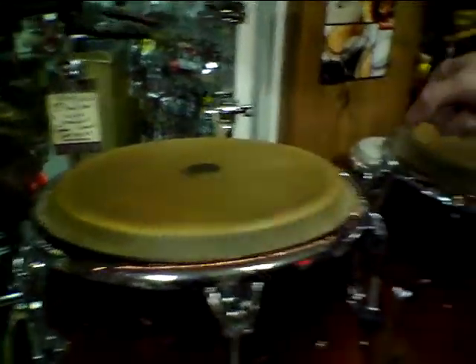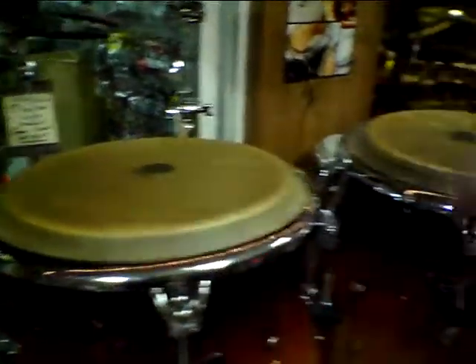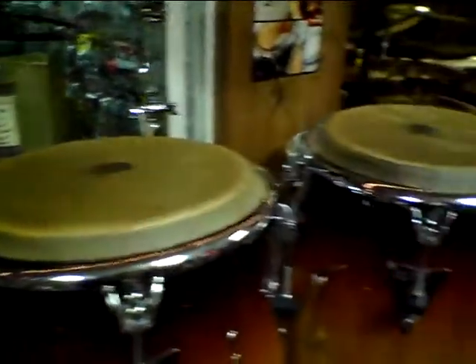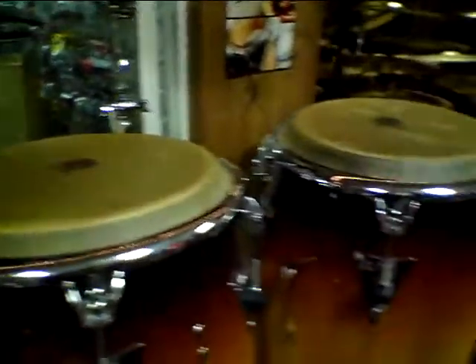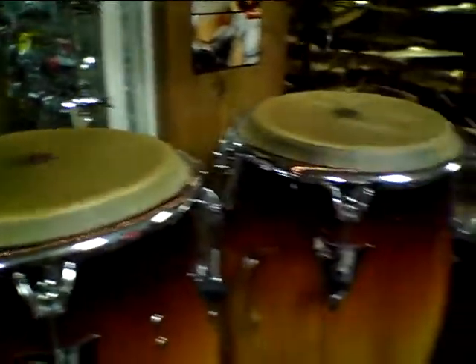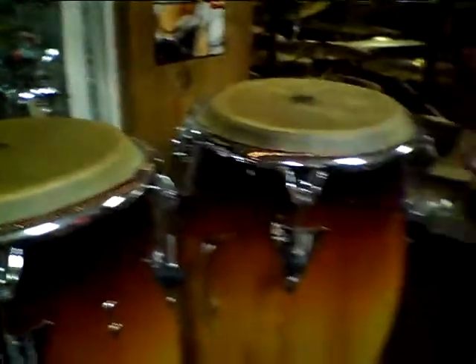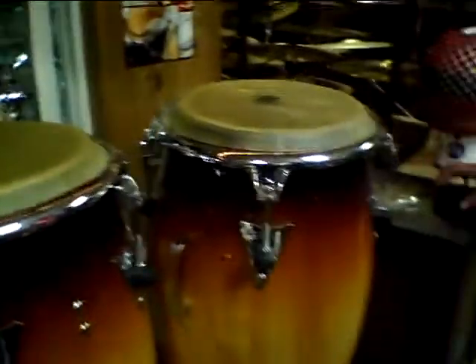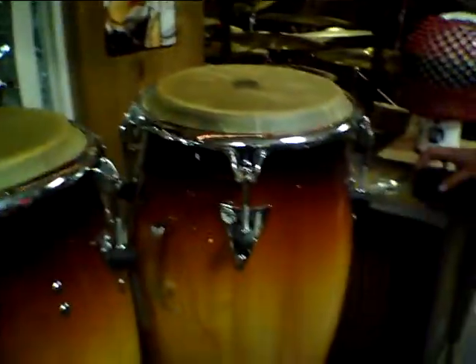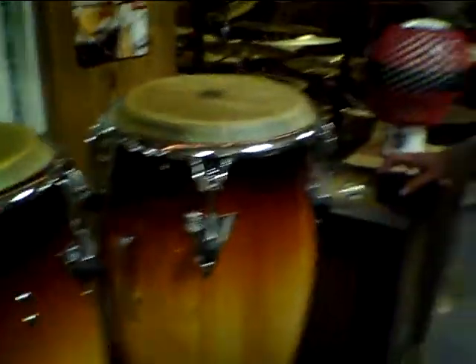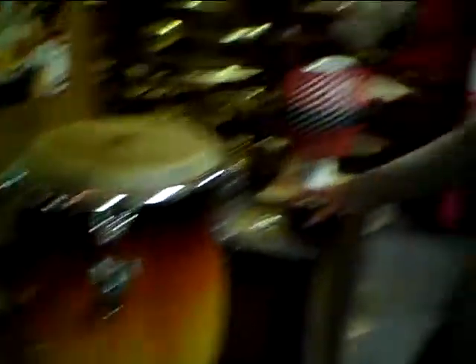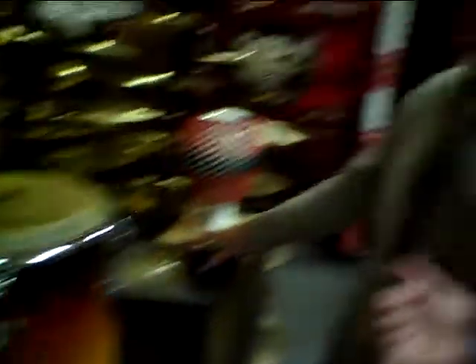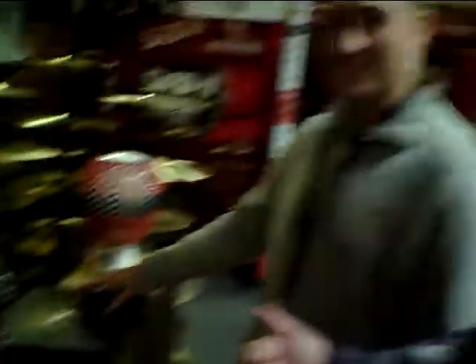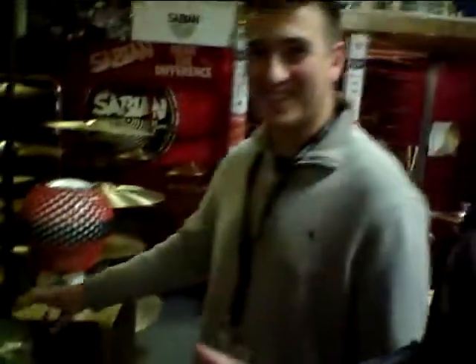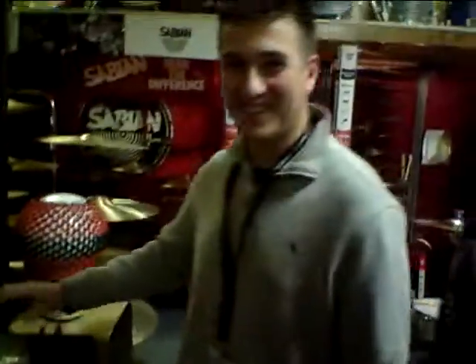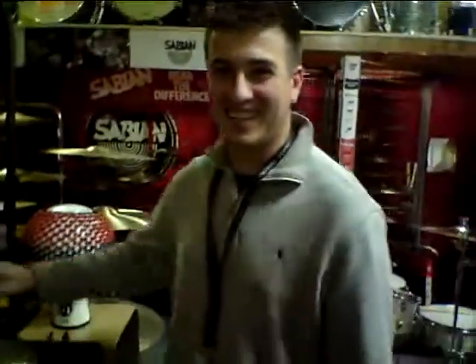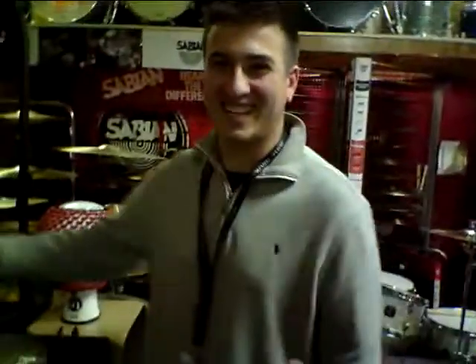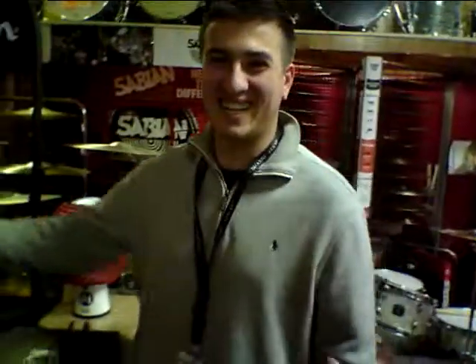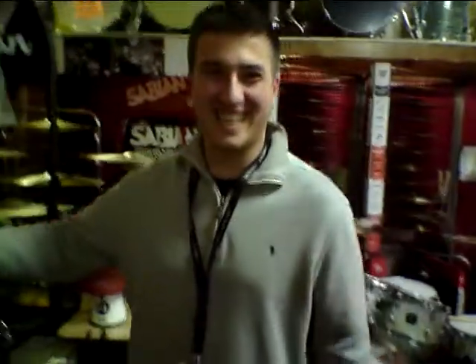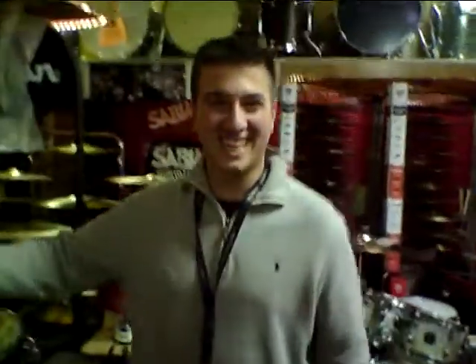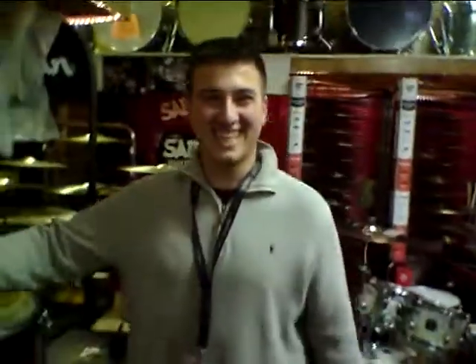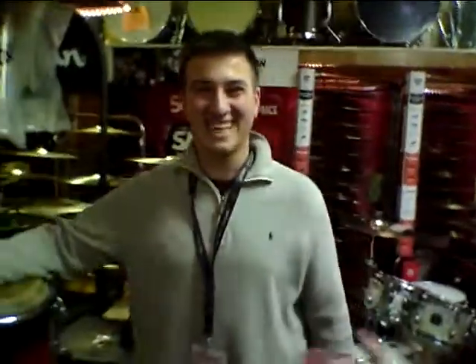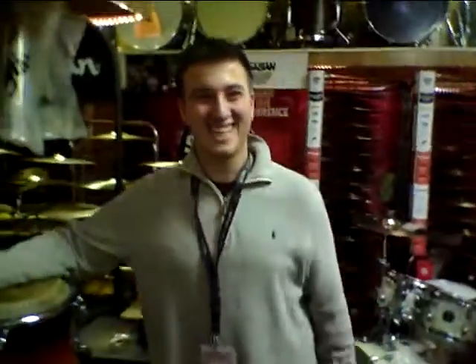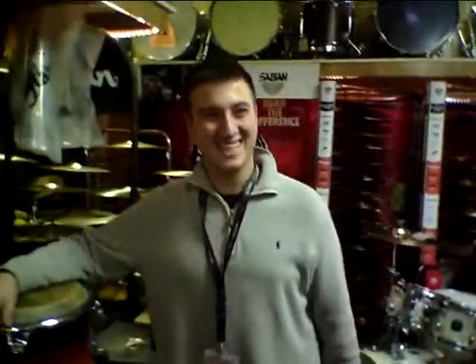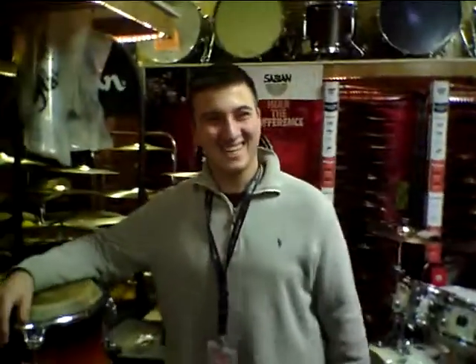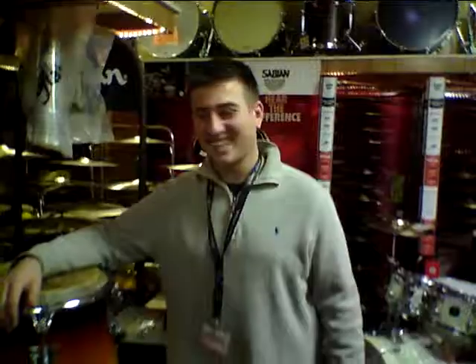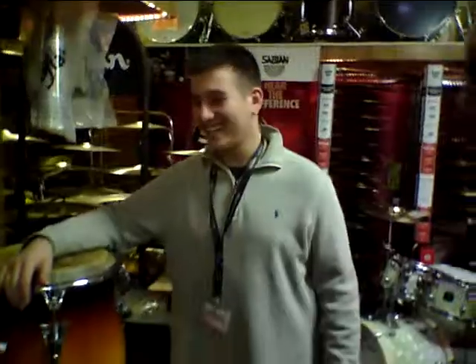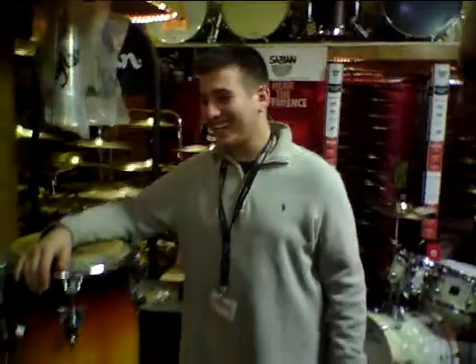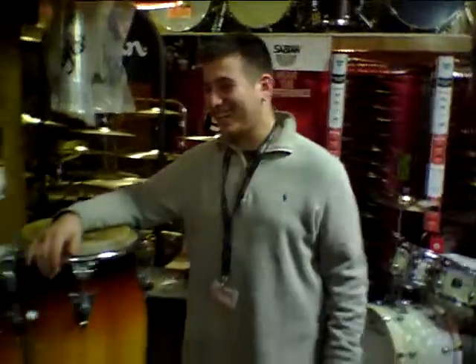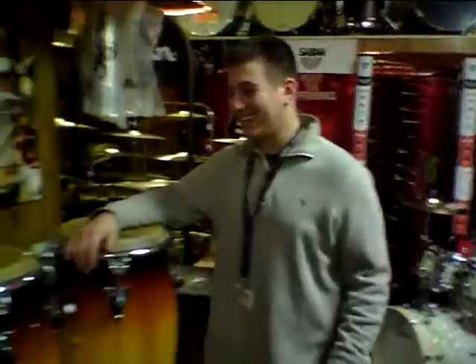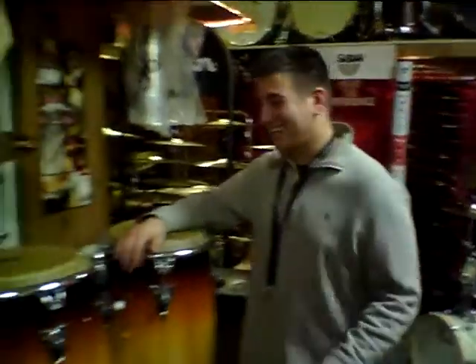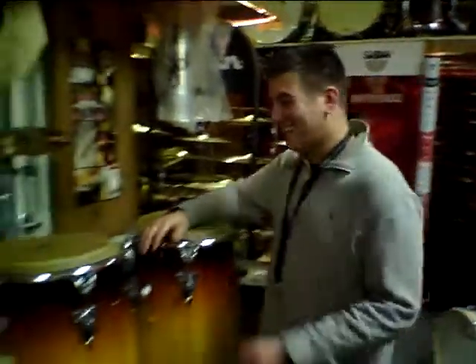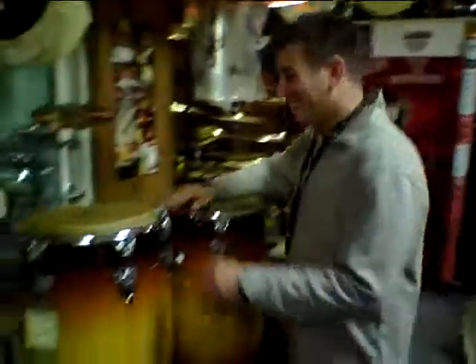Now Benny is our resident hand expert, so we'll go ahead and let him lay down a beat for us. Go ahead, Benny.